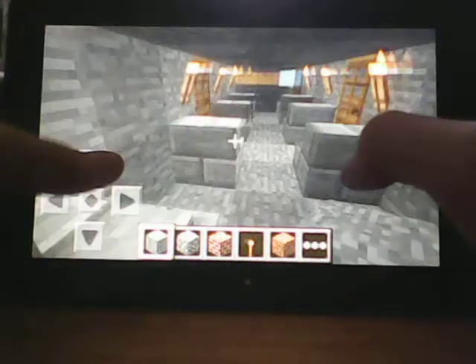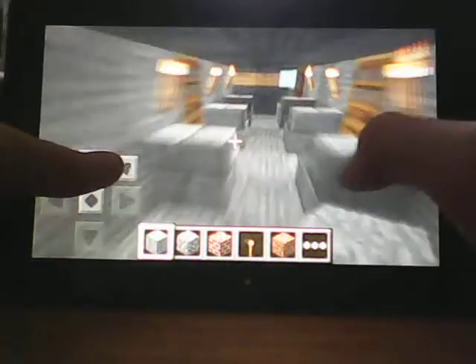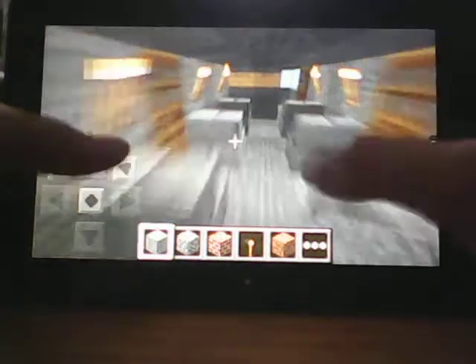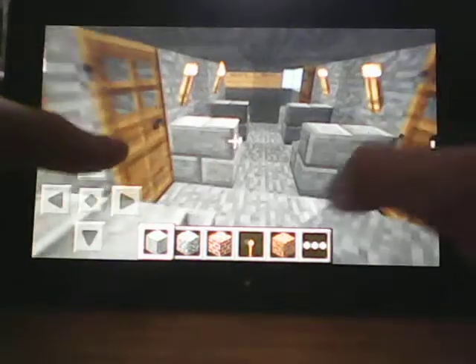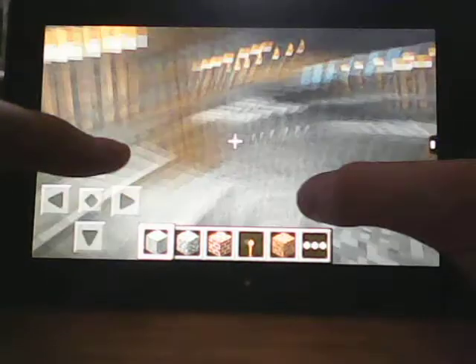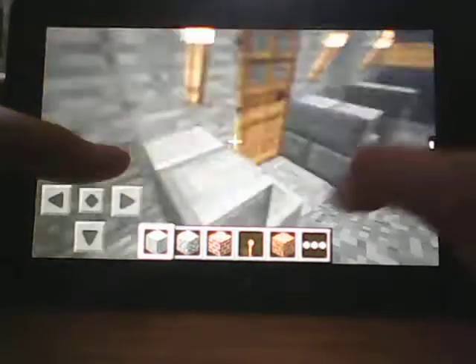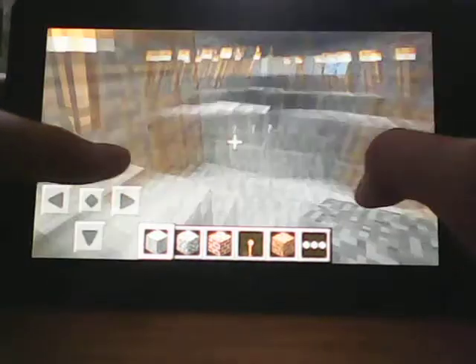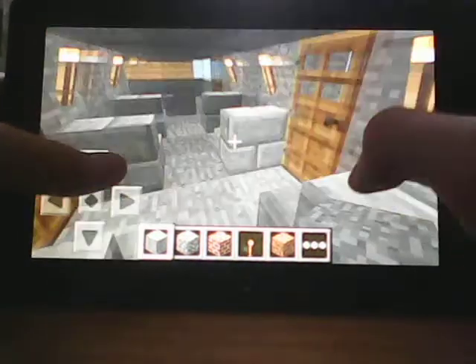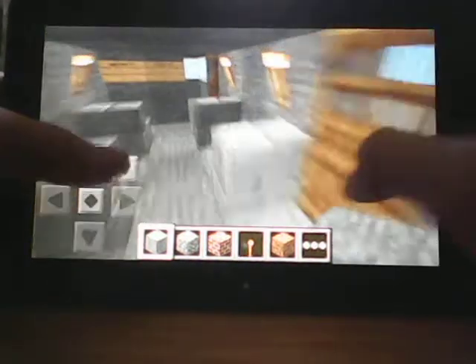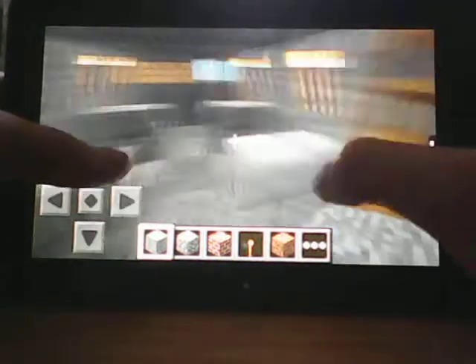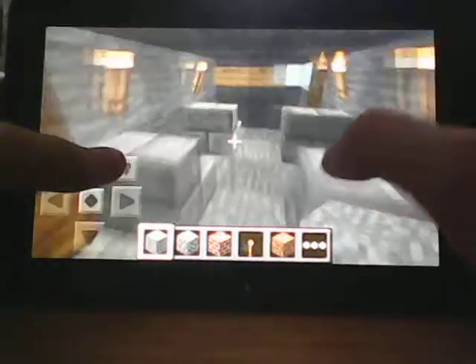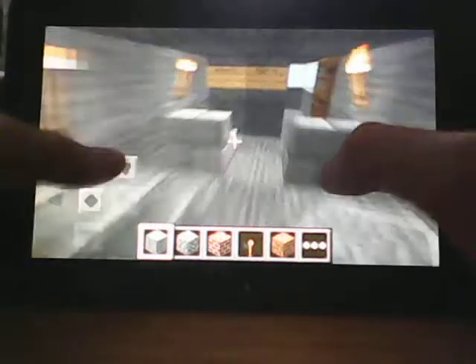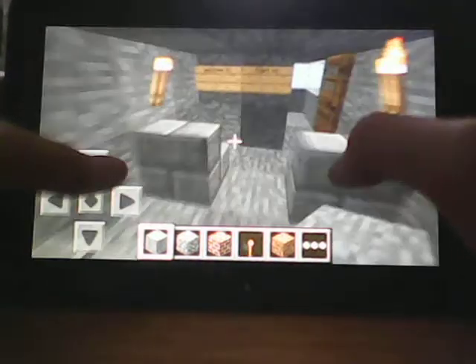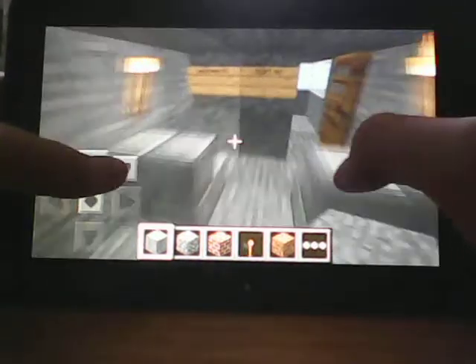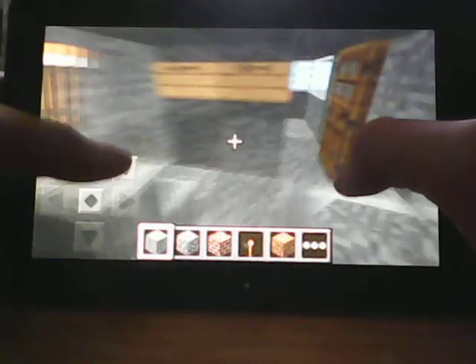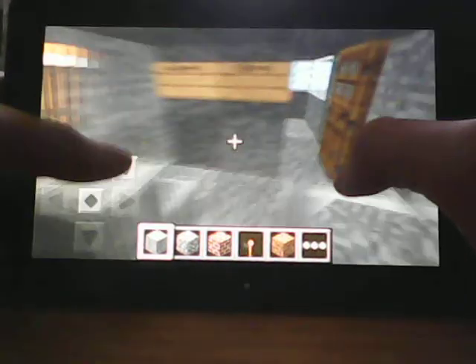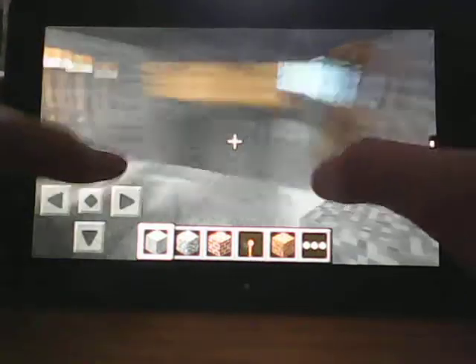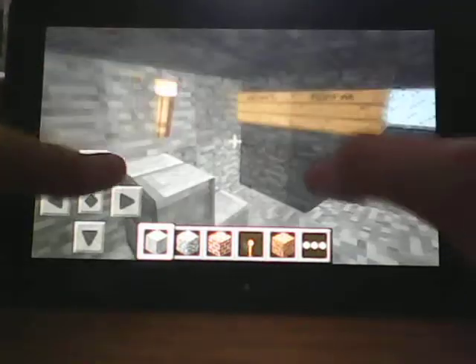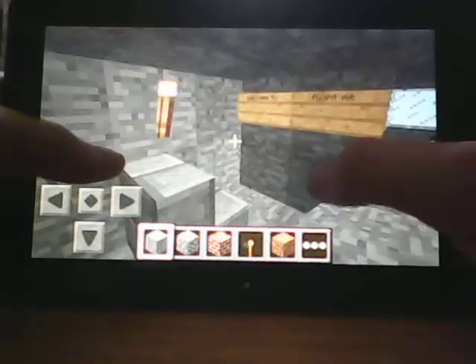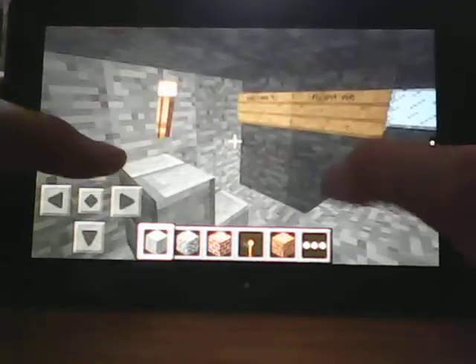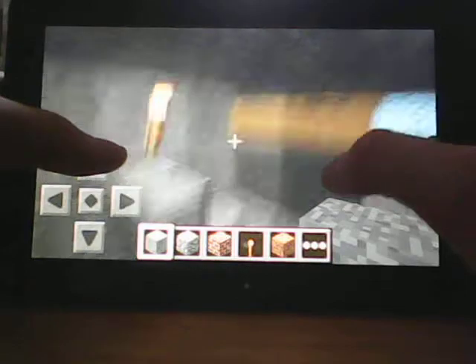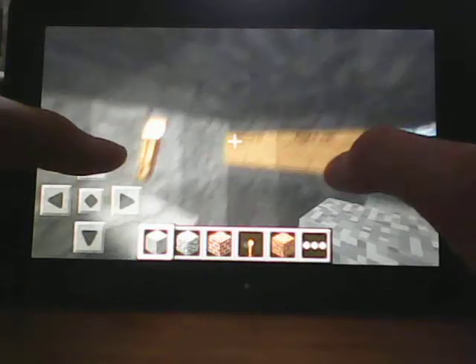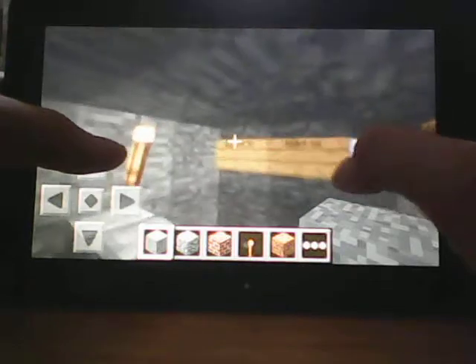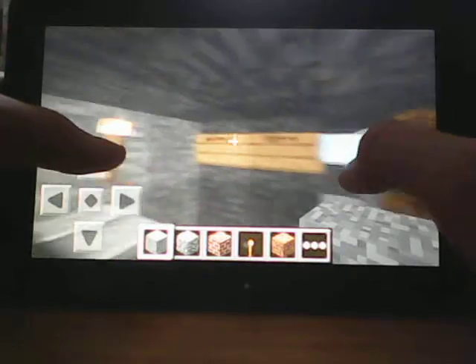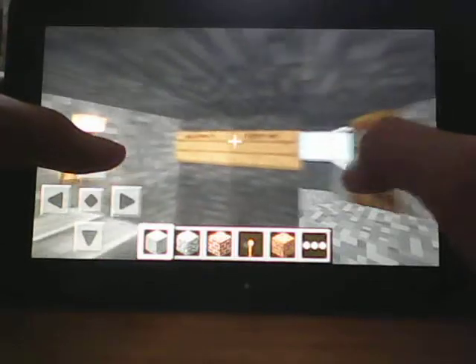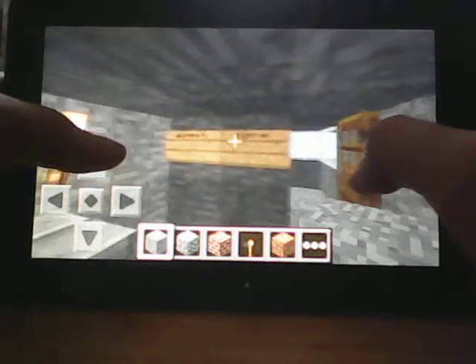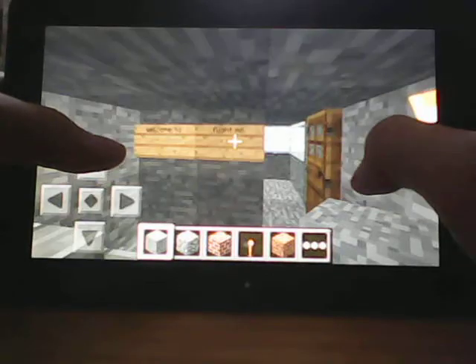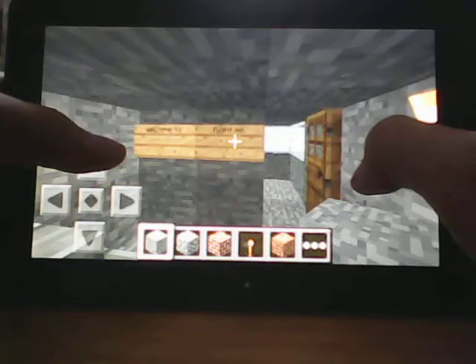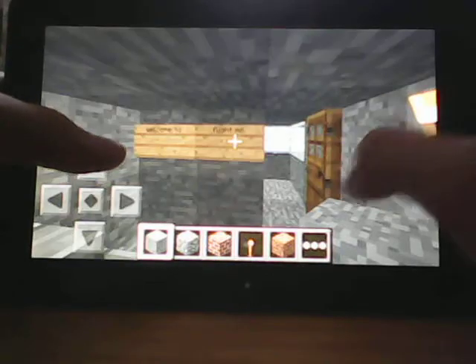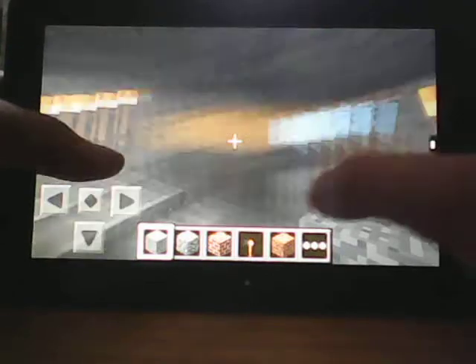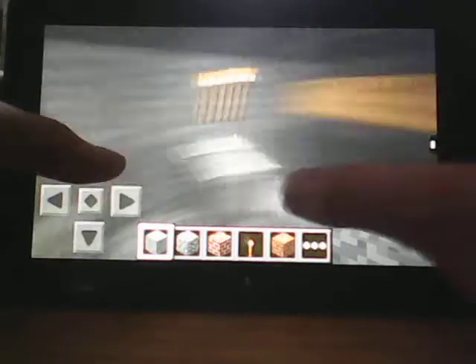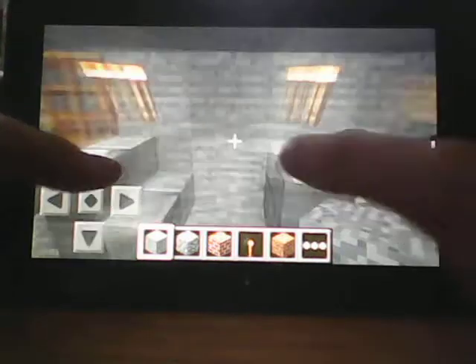So you'll take your seat, and then it takes off. And it says, welcome to flight MC — which stands for Minecraft.